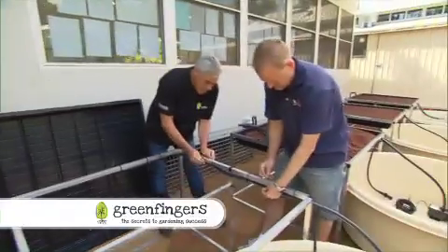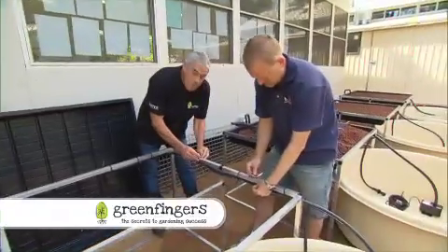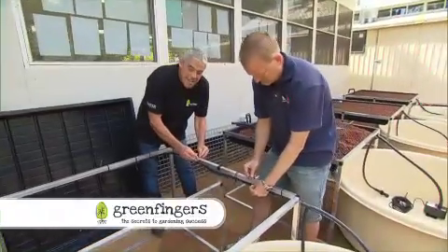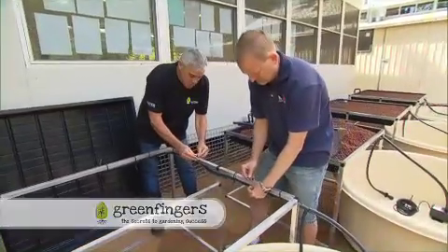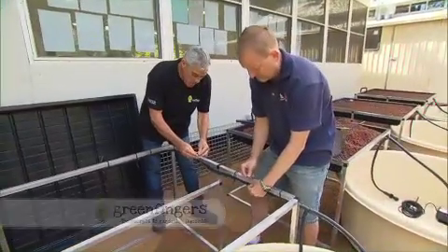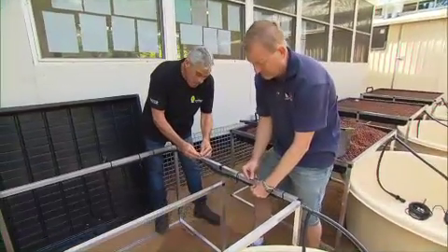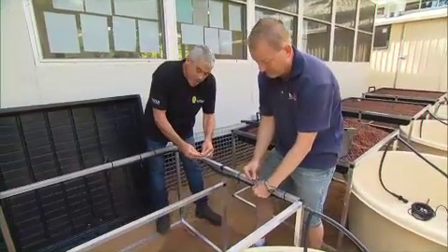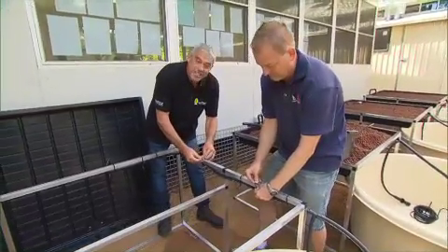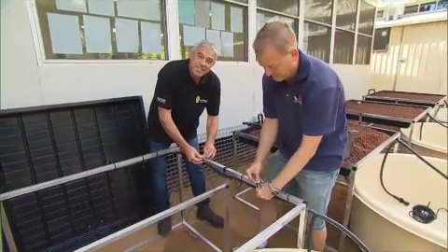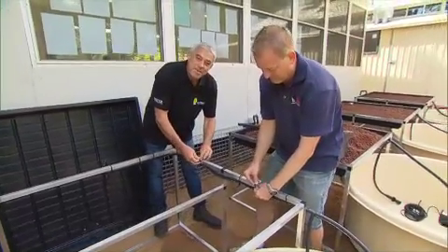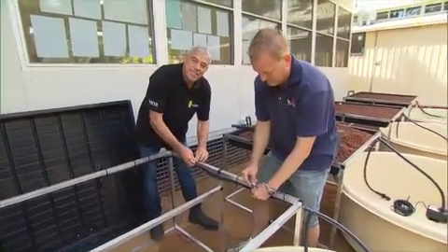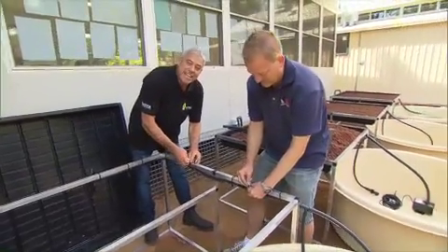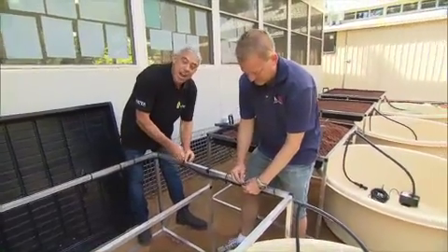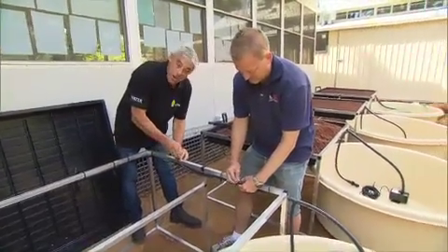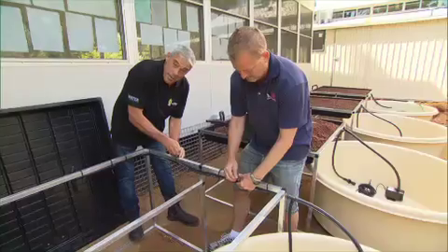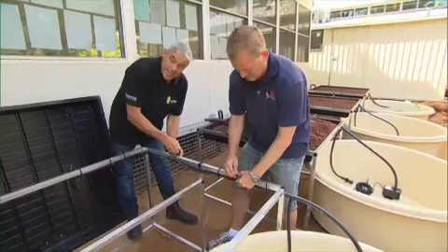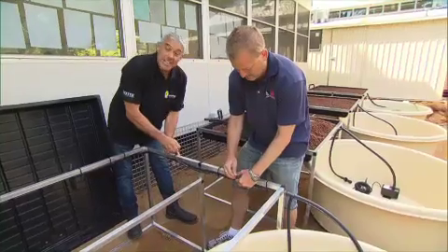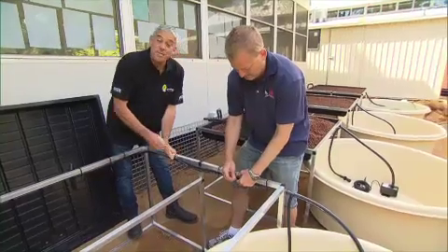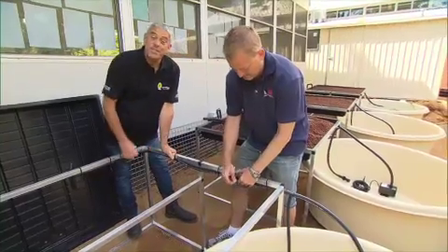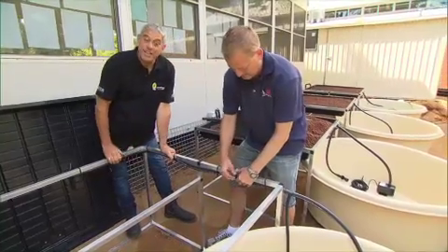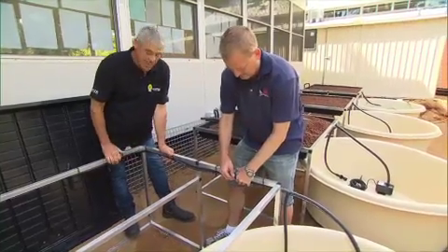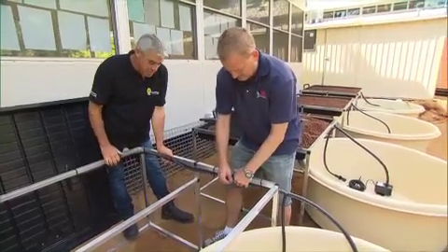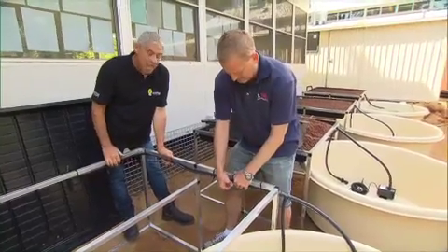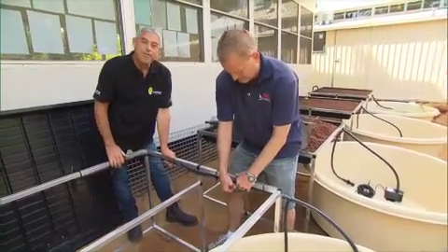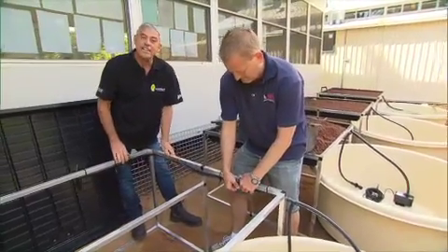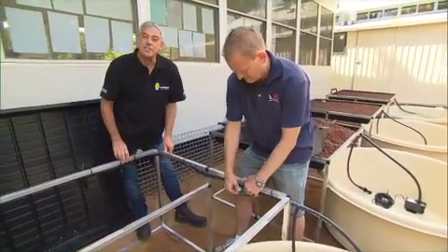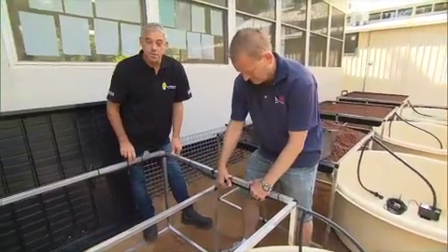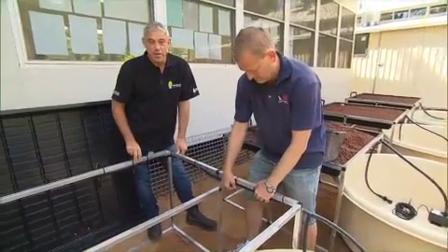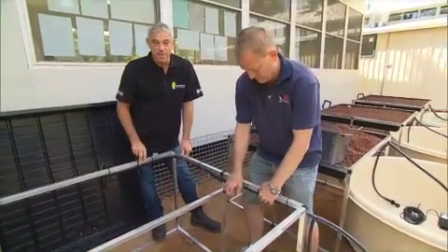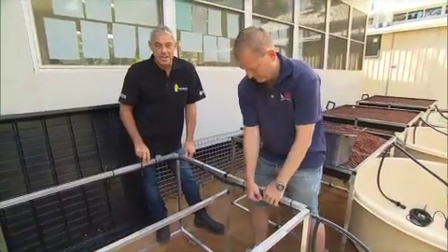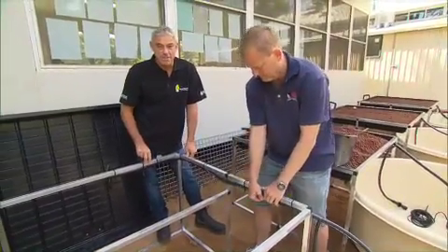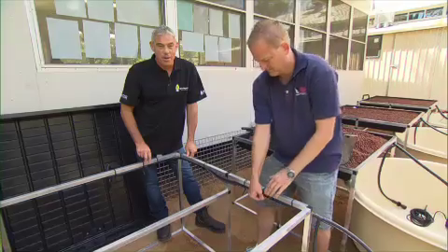When we hear the term aquaponics, some of us think hydroponics, some of us think fish. The fact is it's a perfect combination of both.